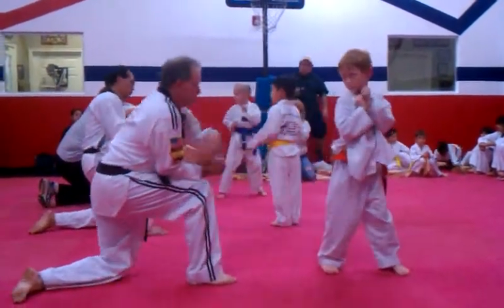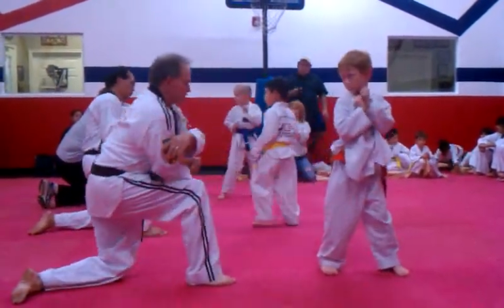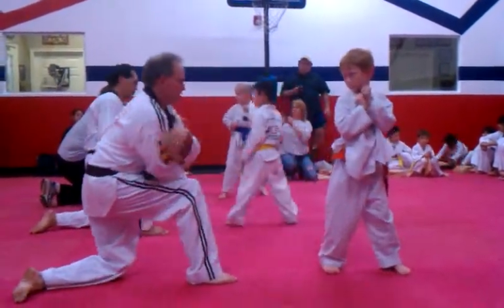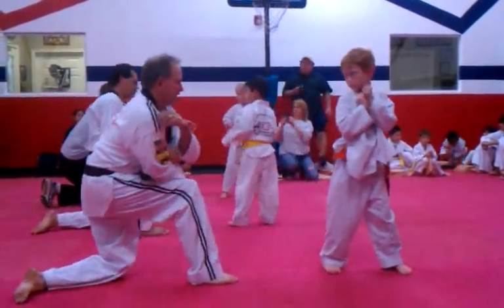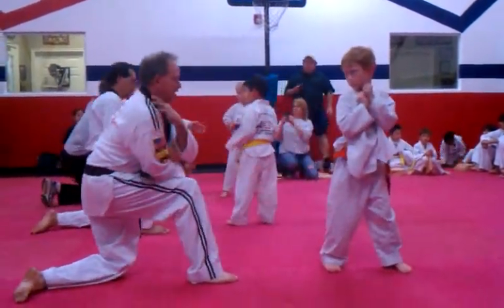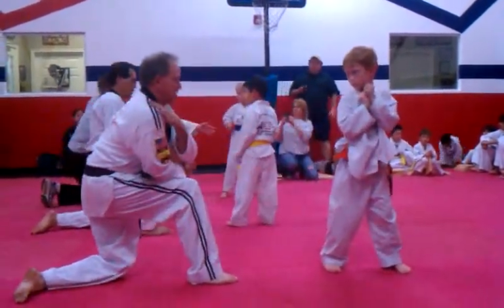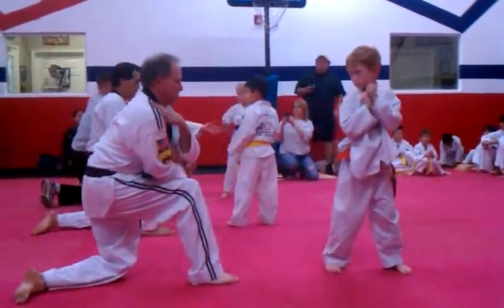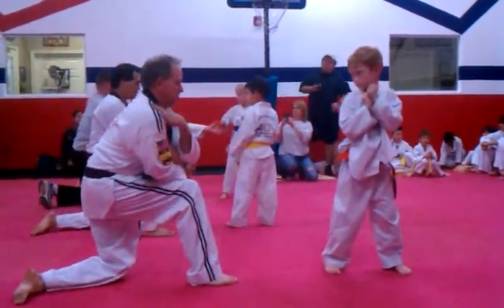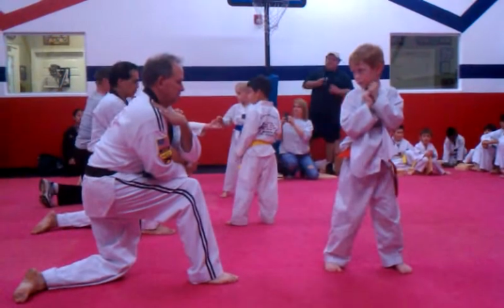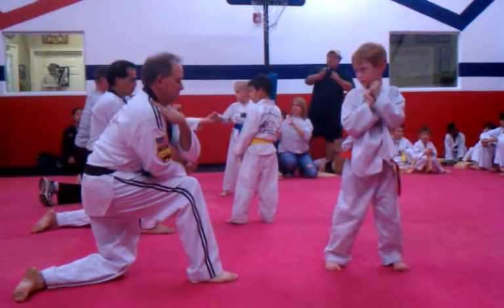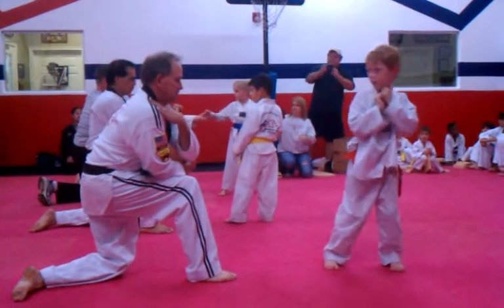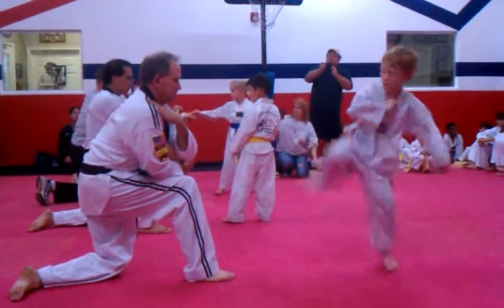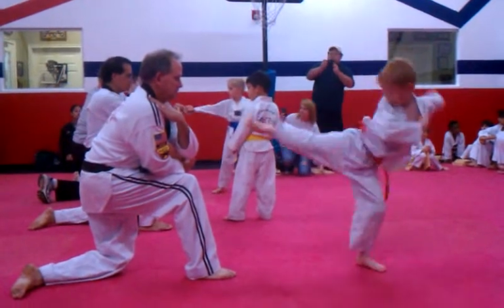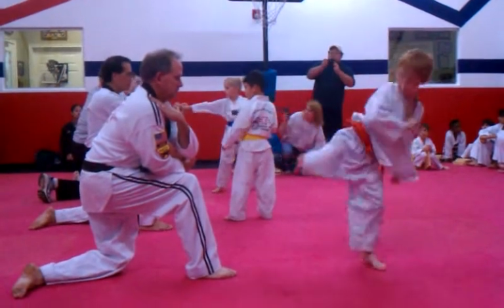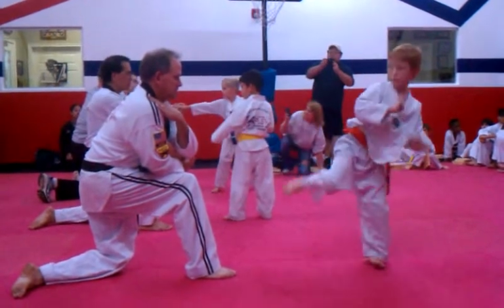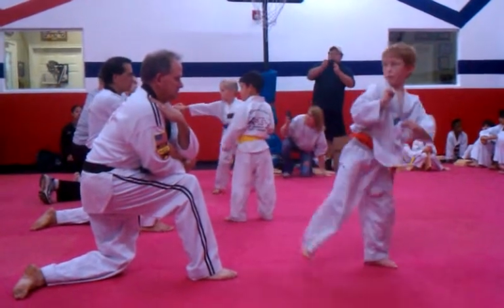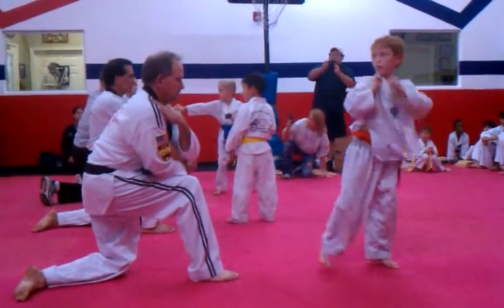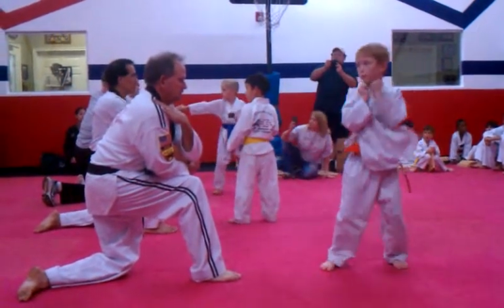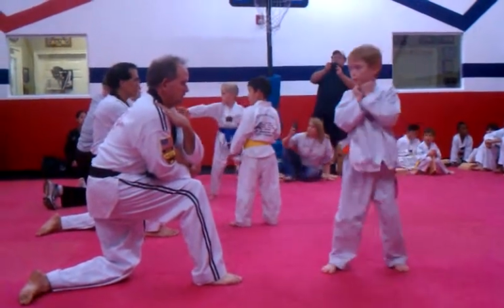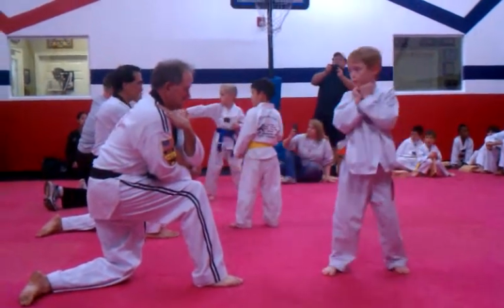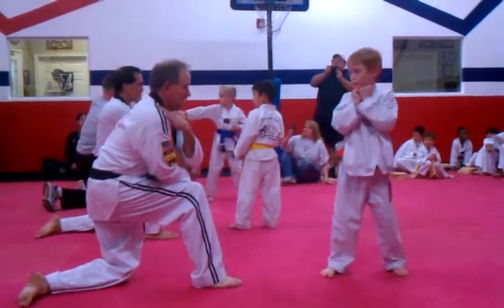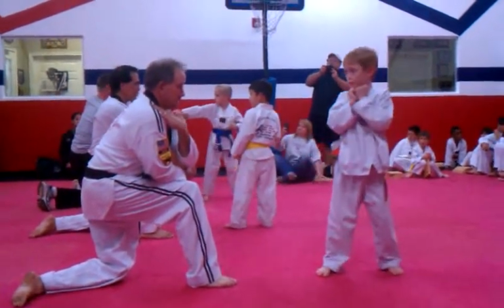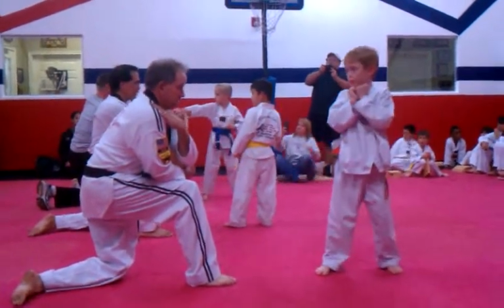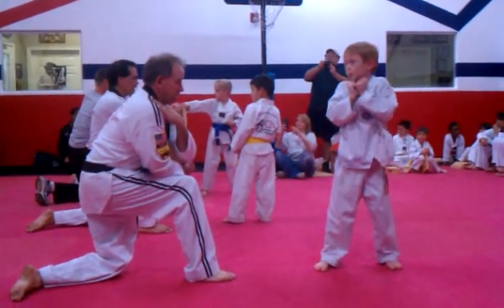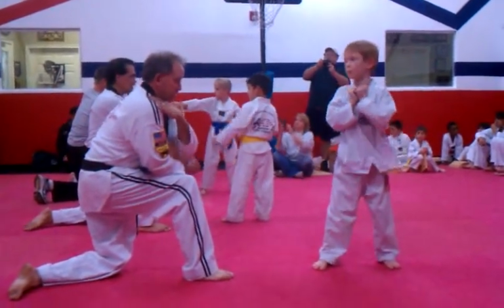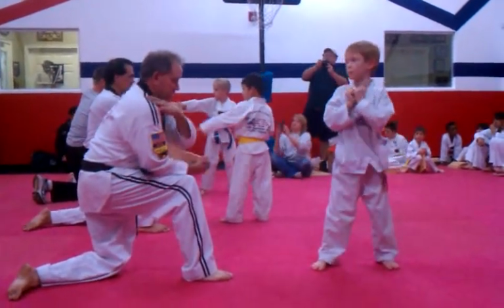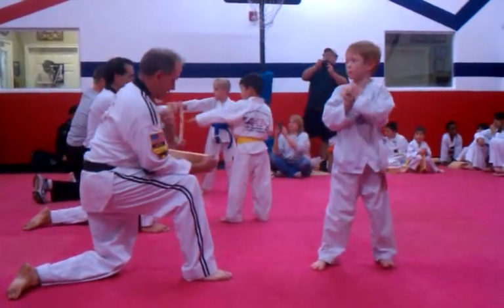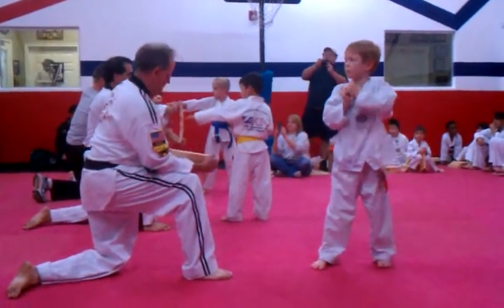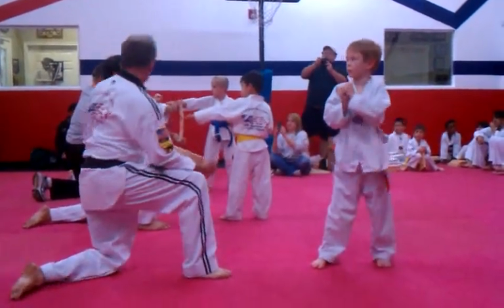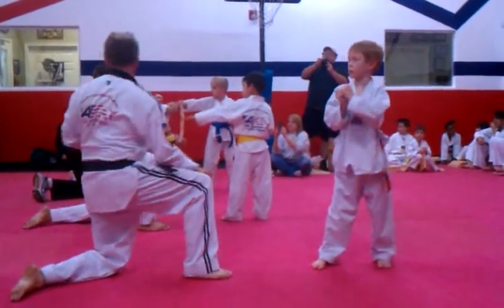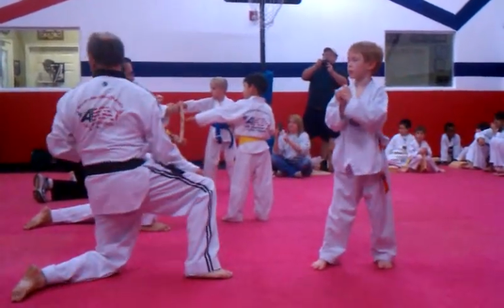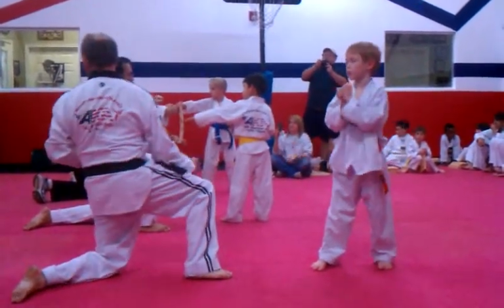Now, show me if you can. That's it. Right there. You just got a good heel. Okay.